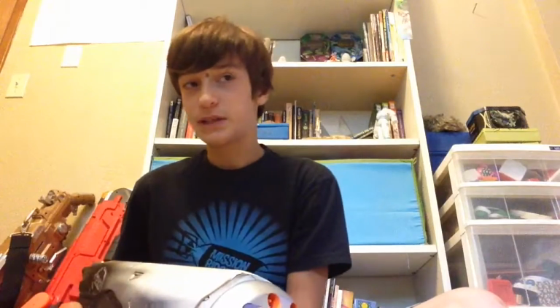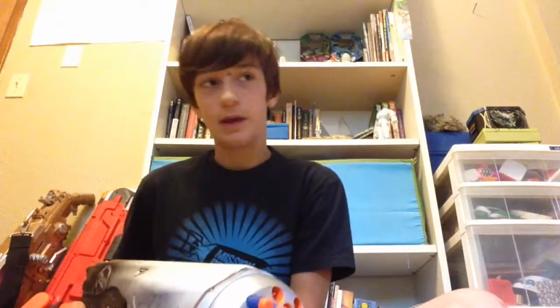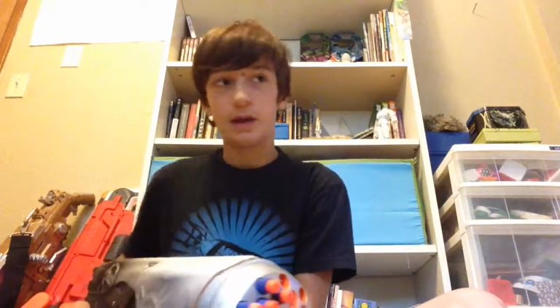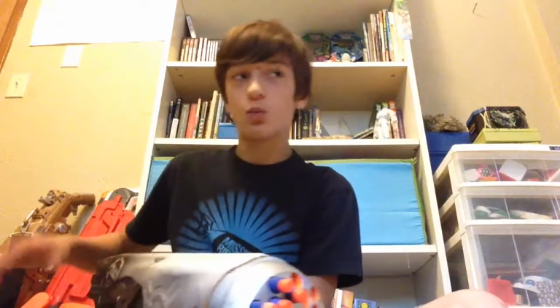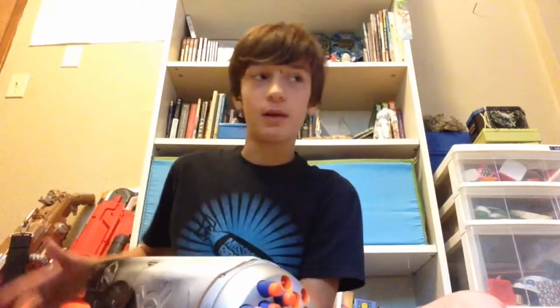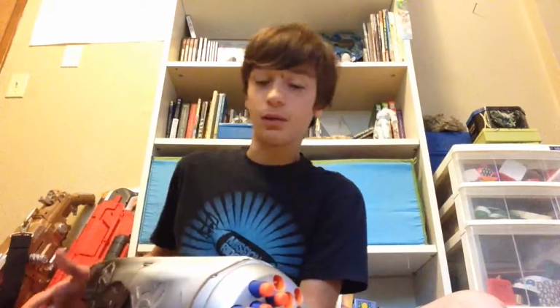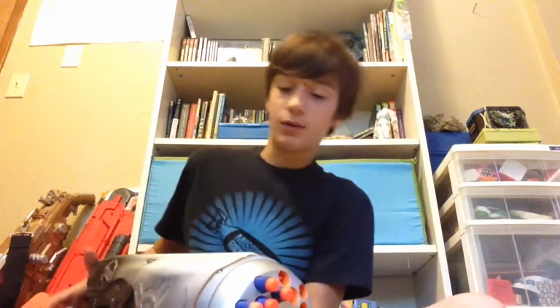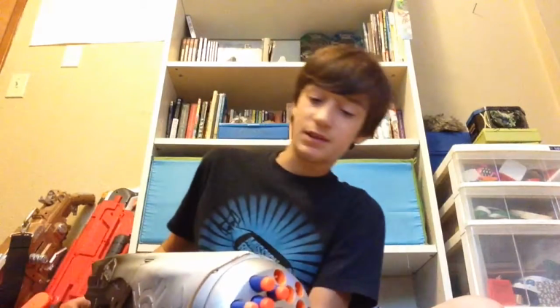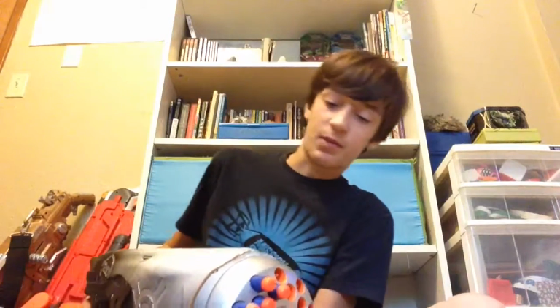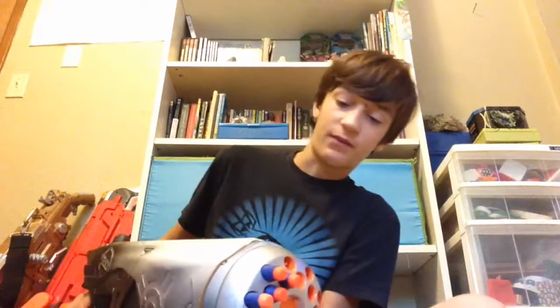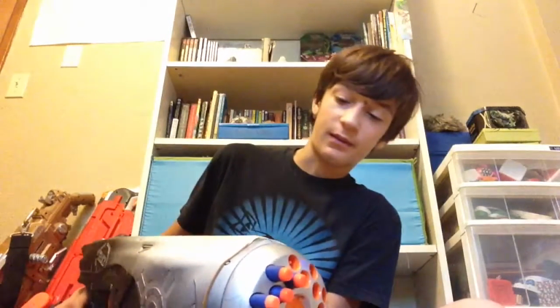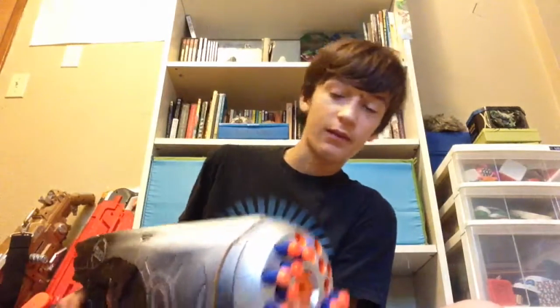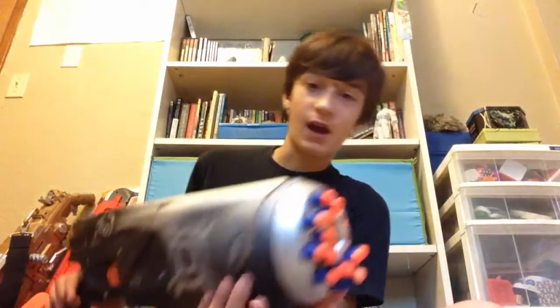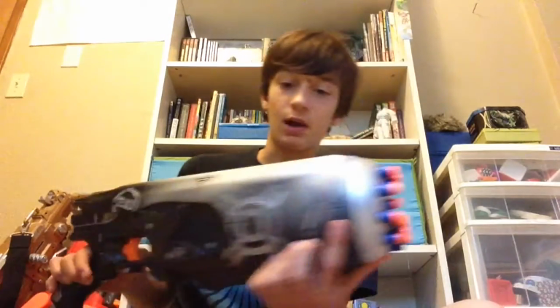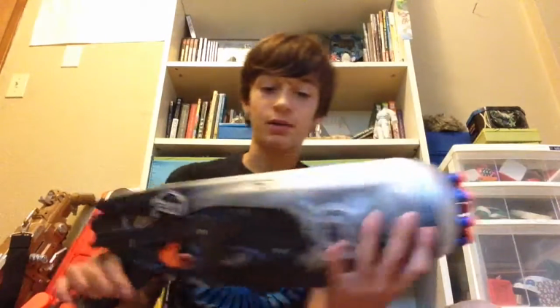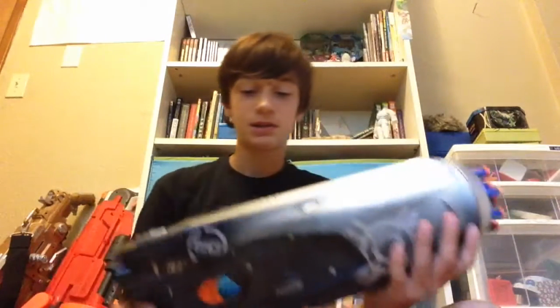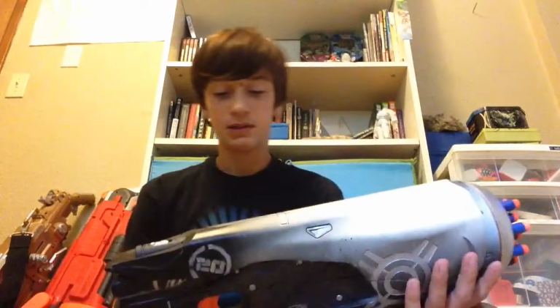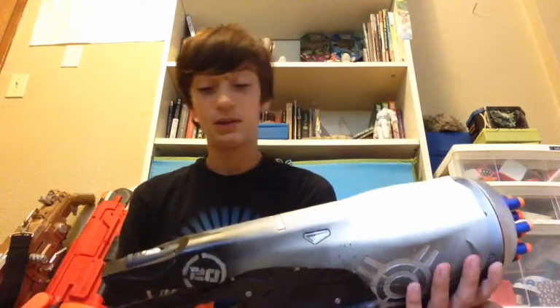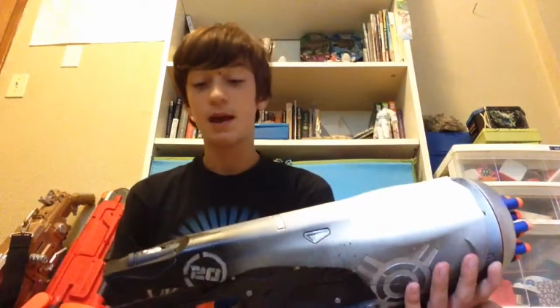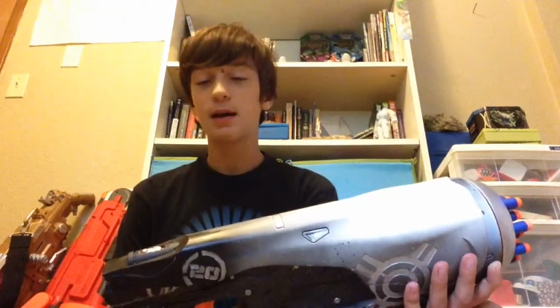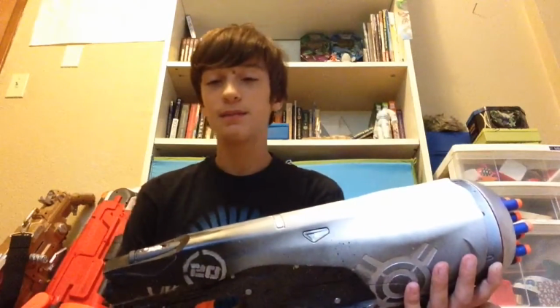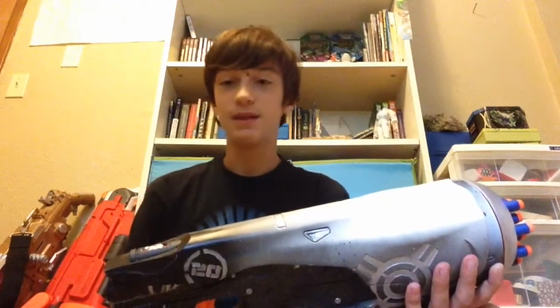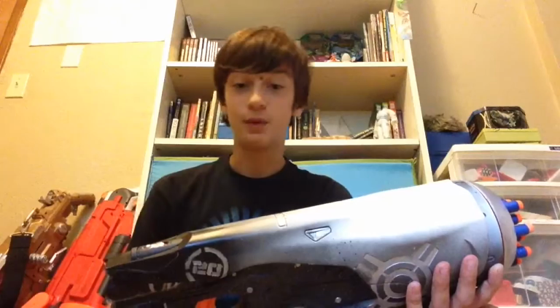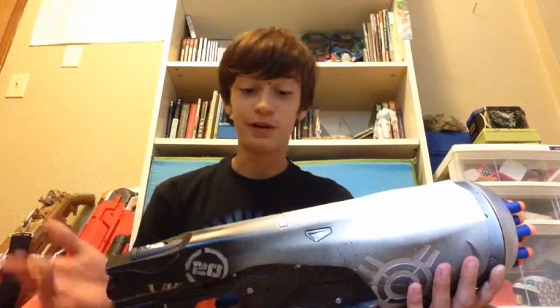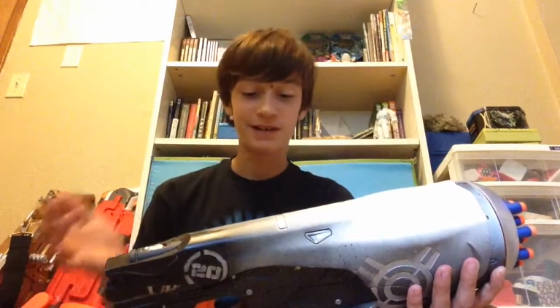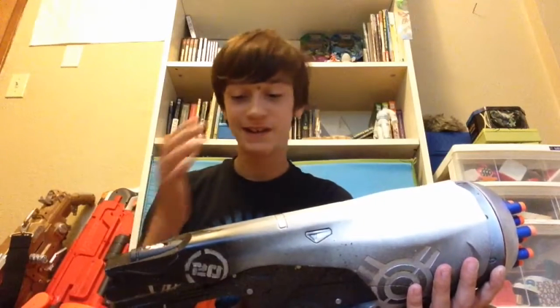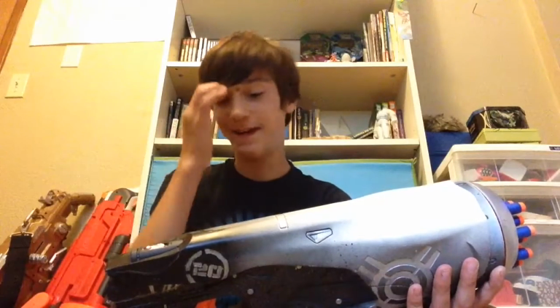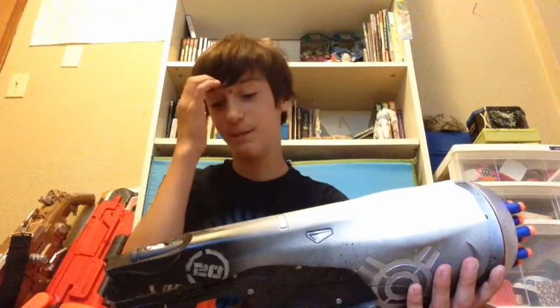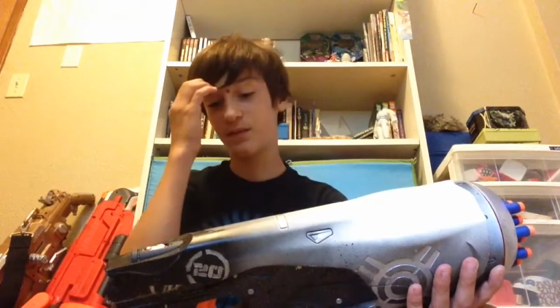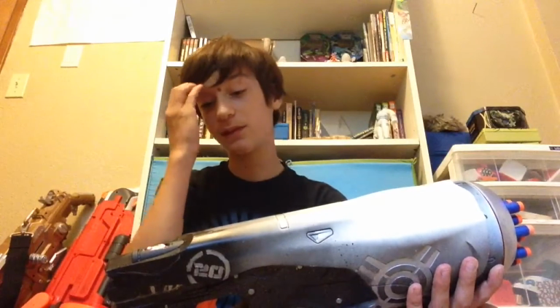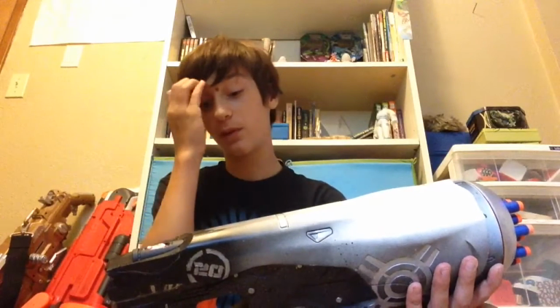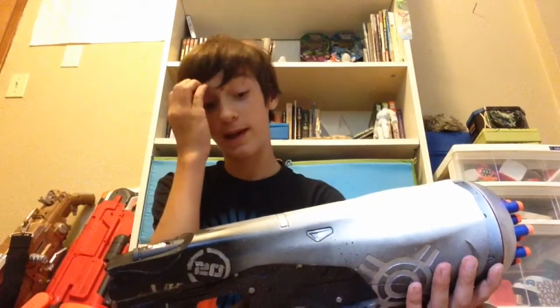Would I recommend getting this gun? If you see it at Goodwill or somewhere for like five dollars, yeah, if it works, it's a really cool gun.